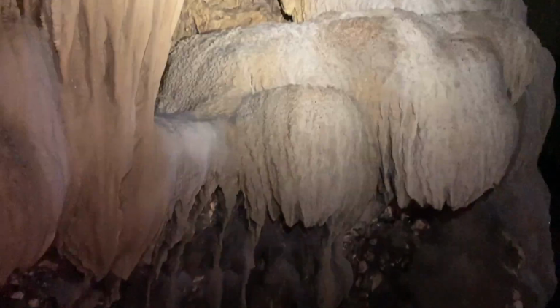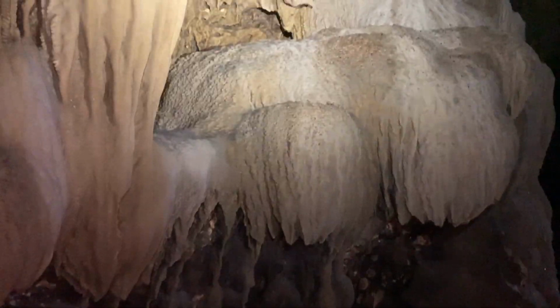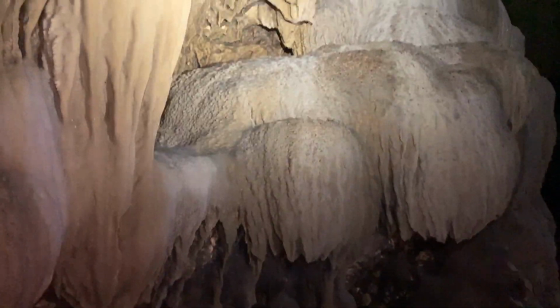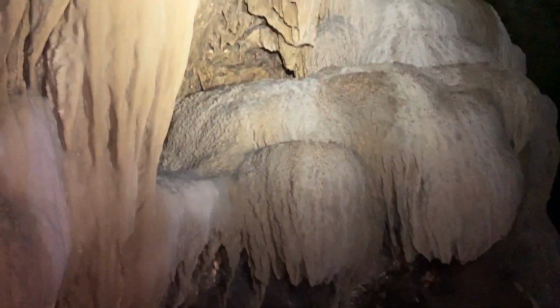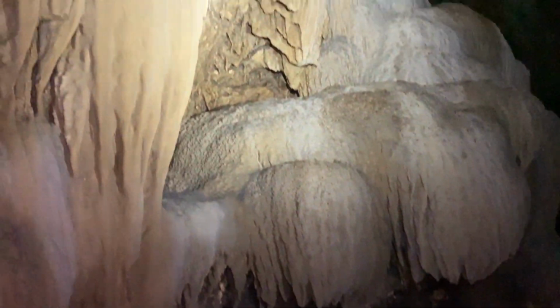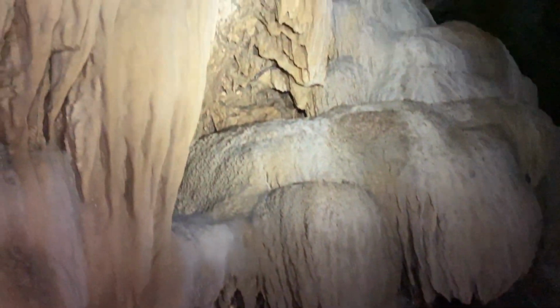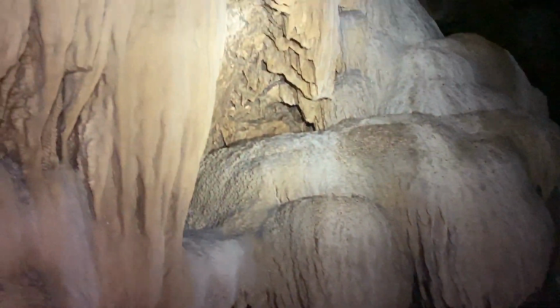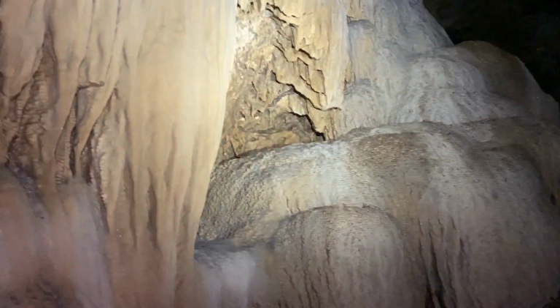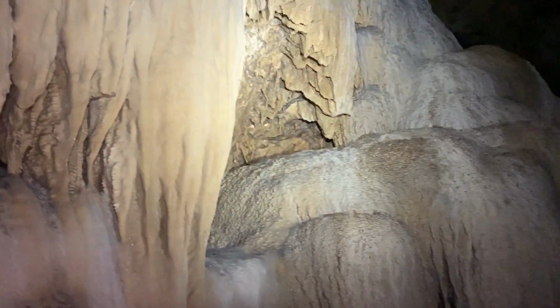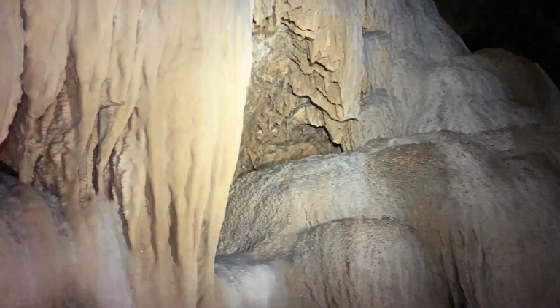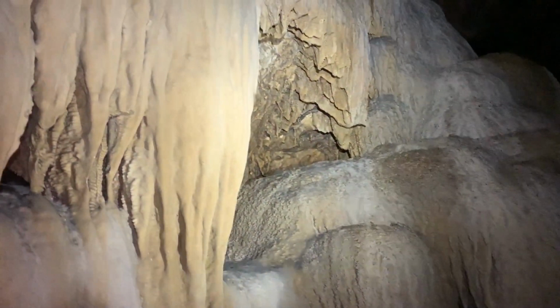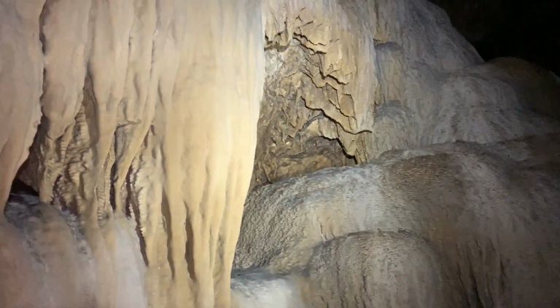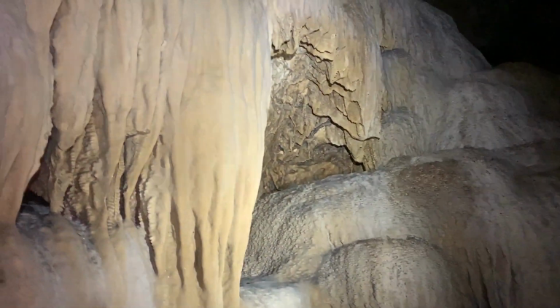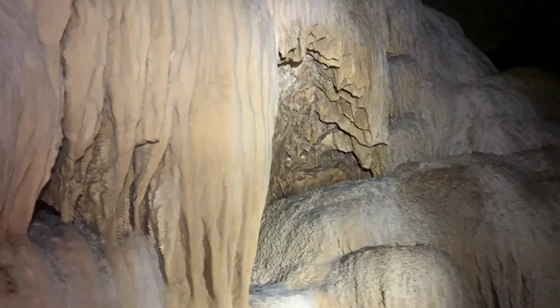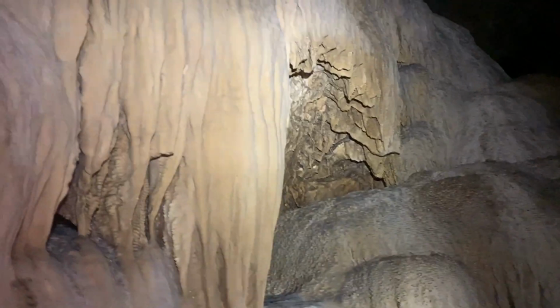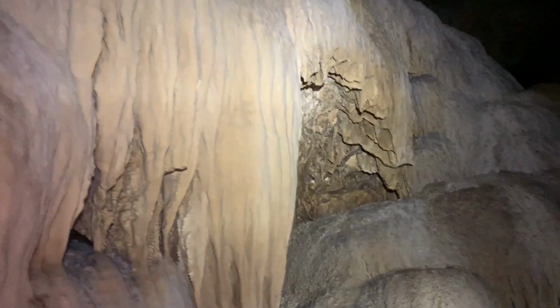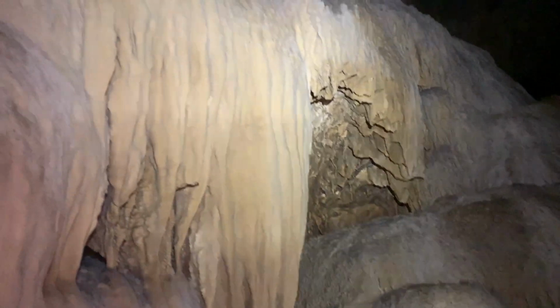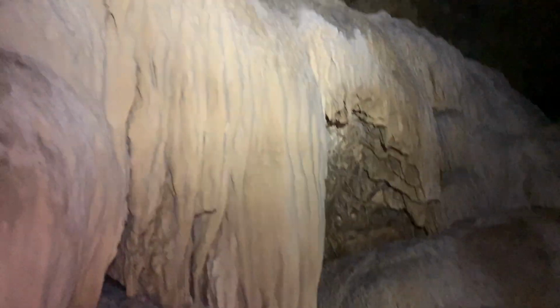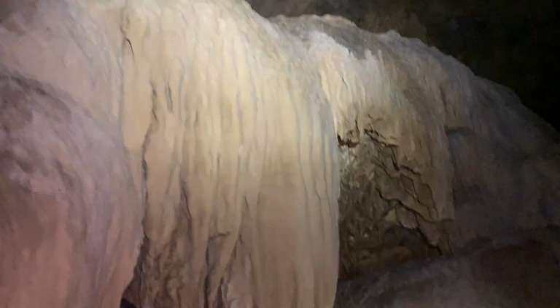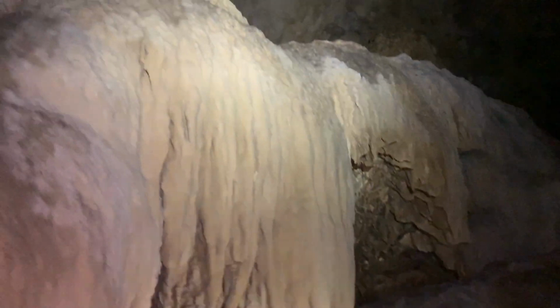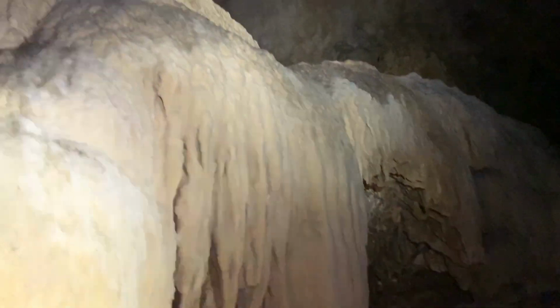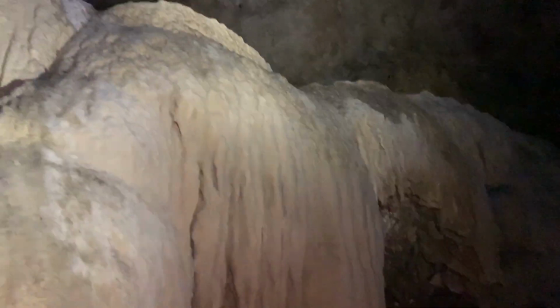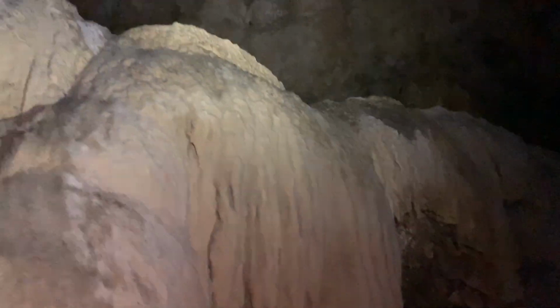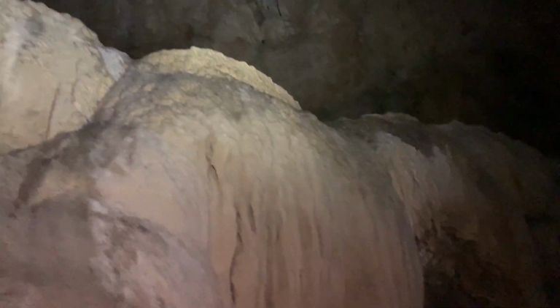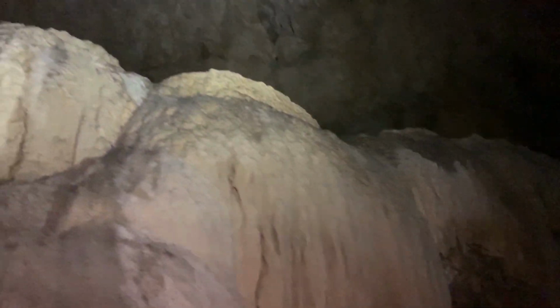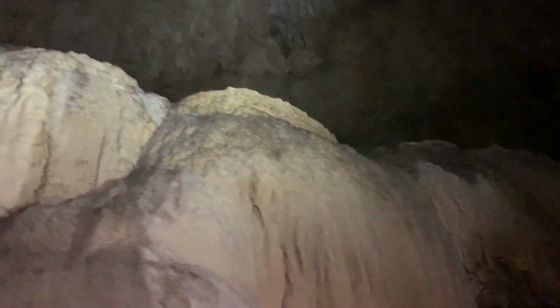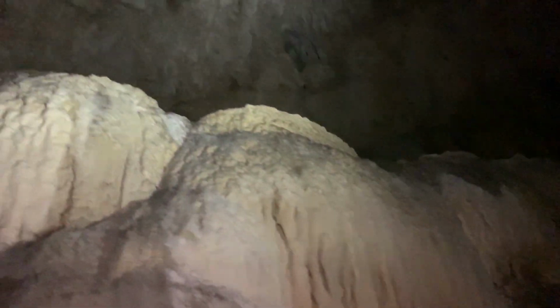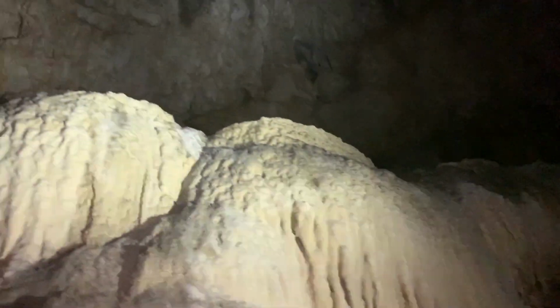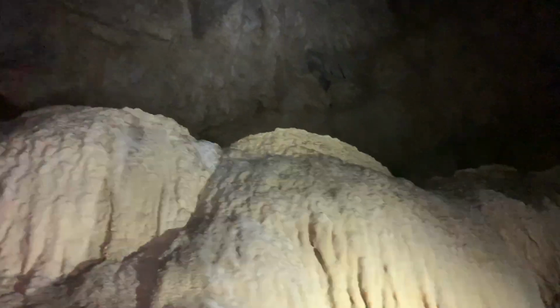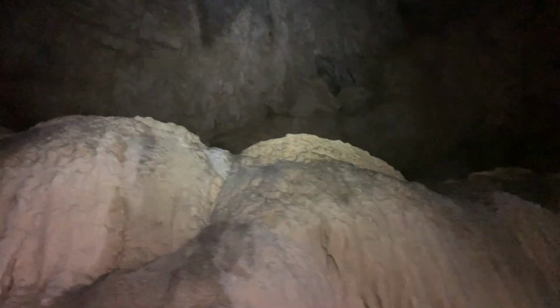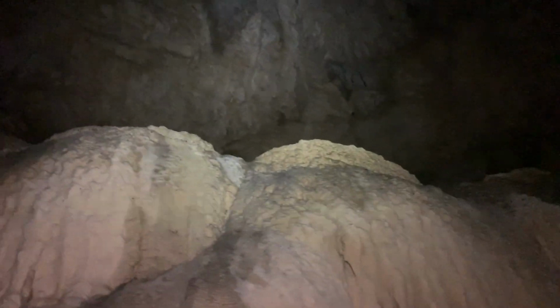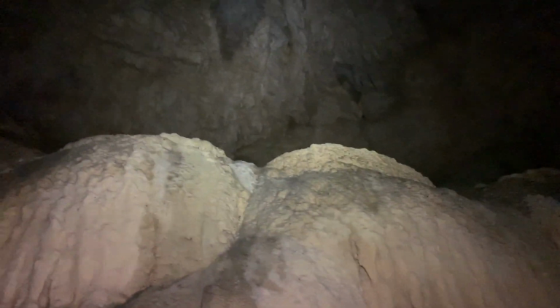At the beginning our guide told us that there aren't many stalagmites, stalactites, or other formations, but sometimes you can see beautiful things like this.